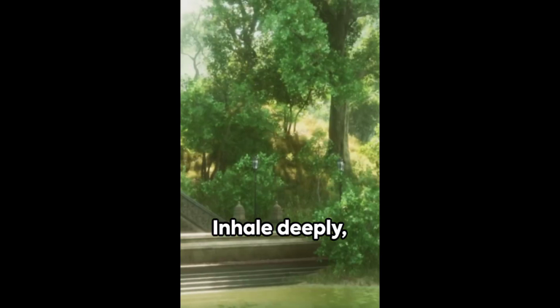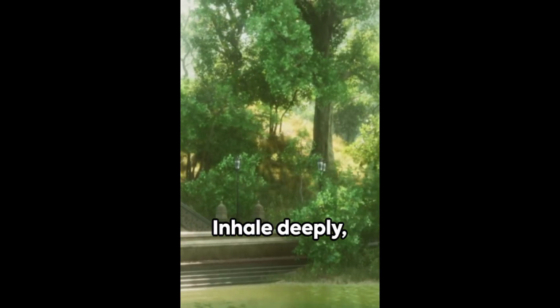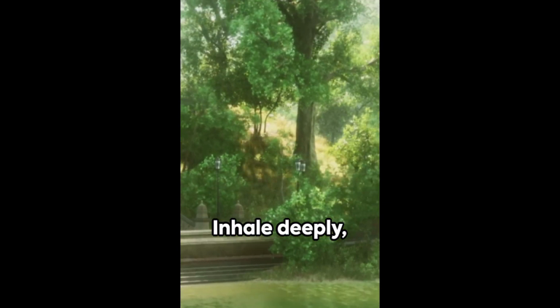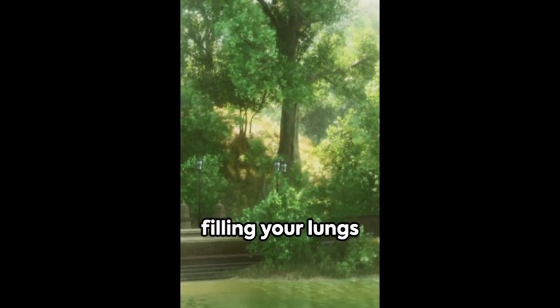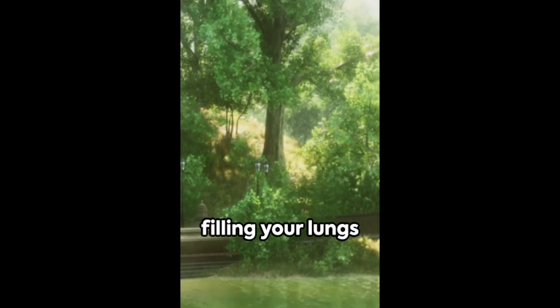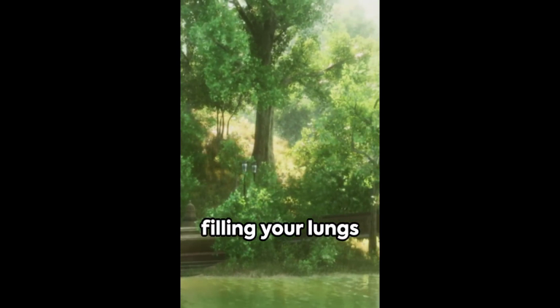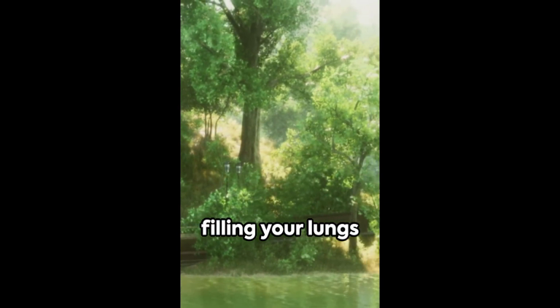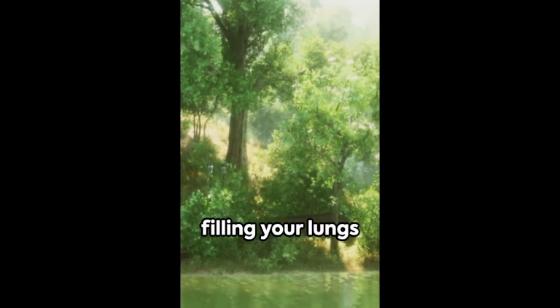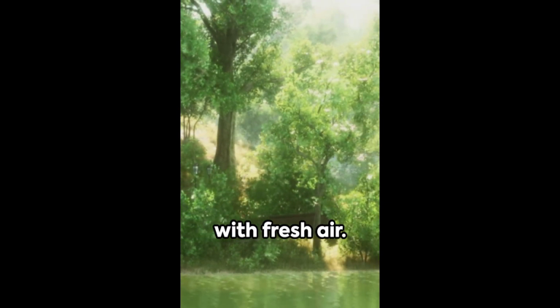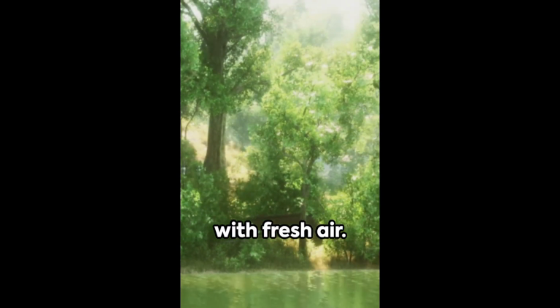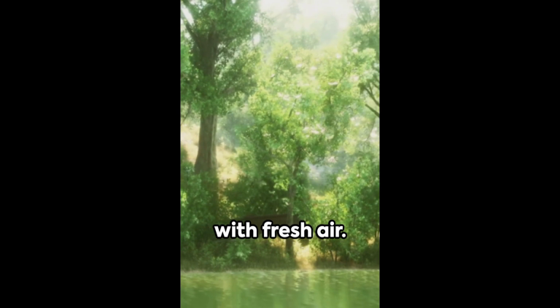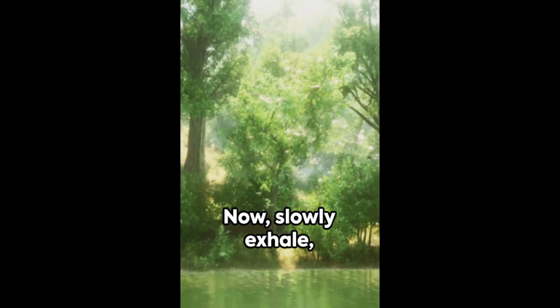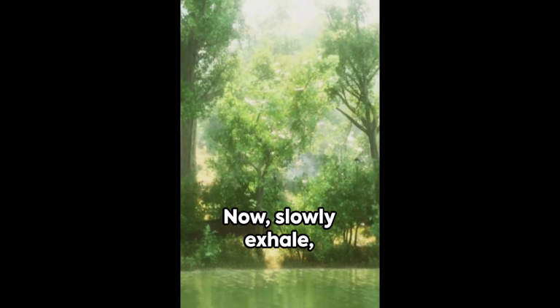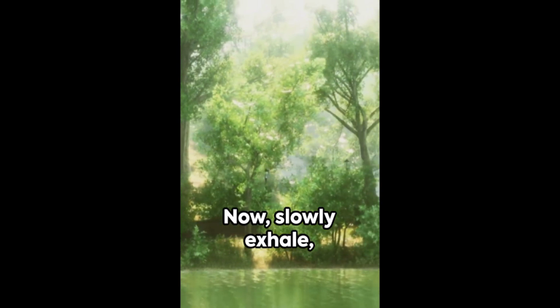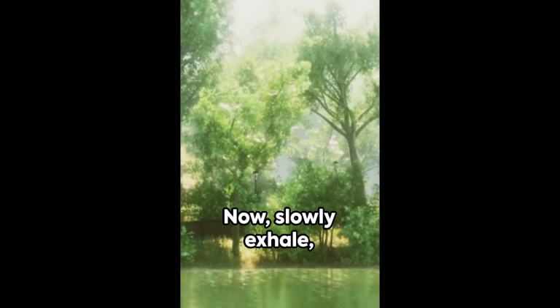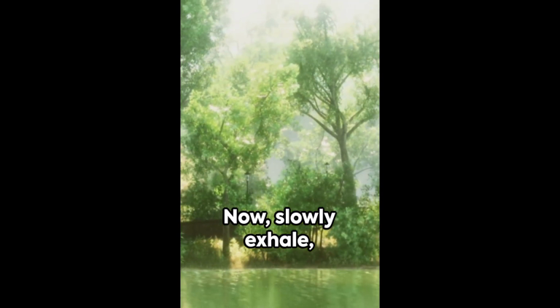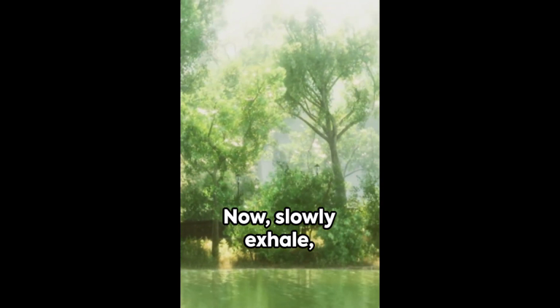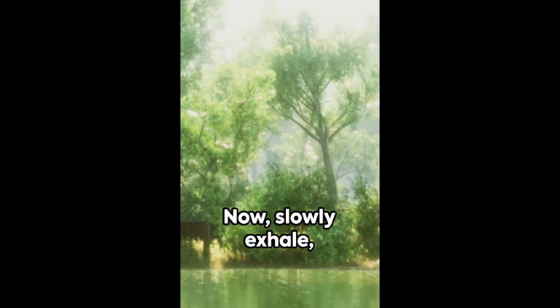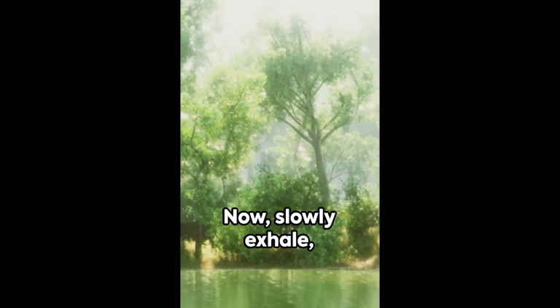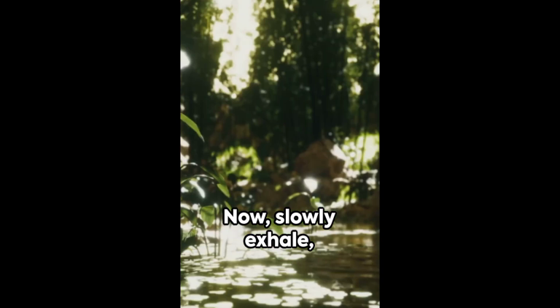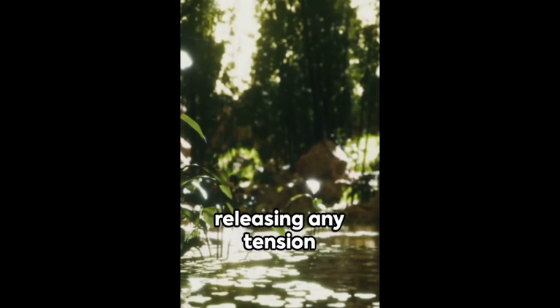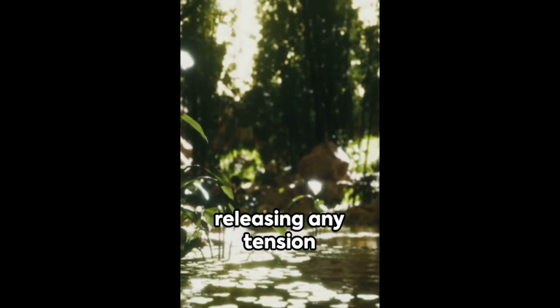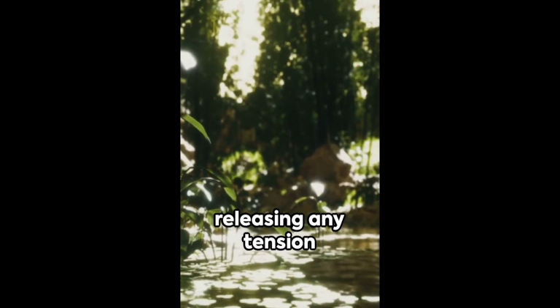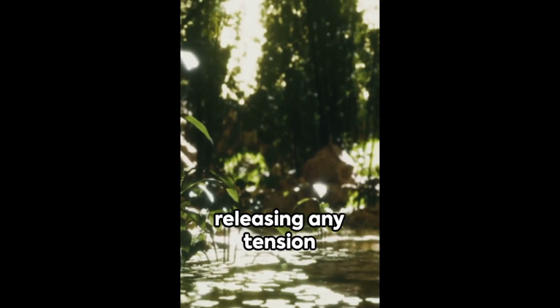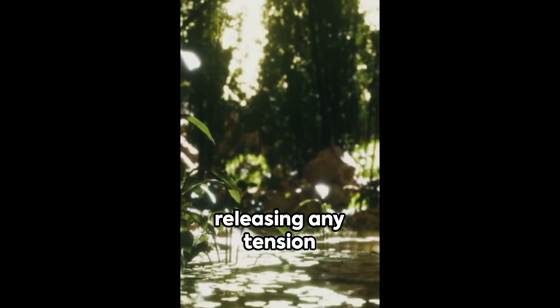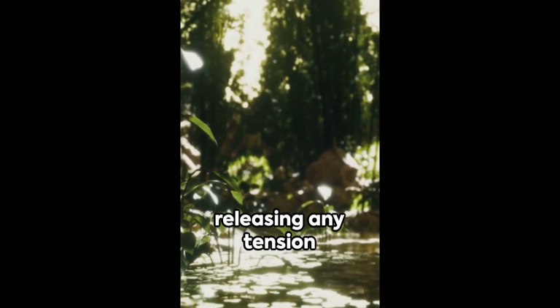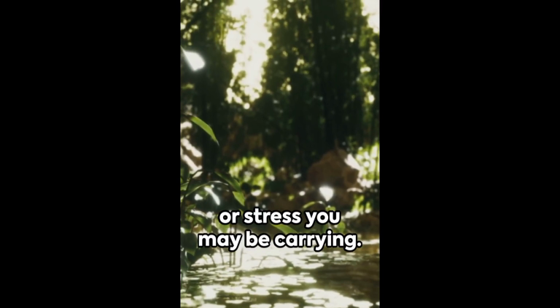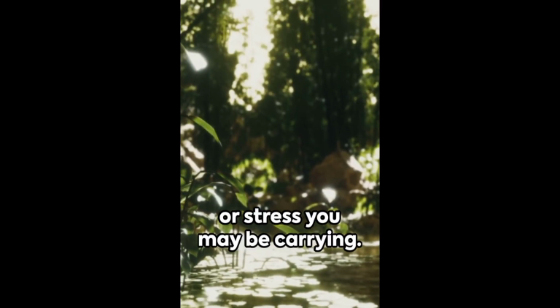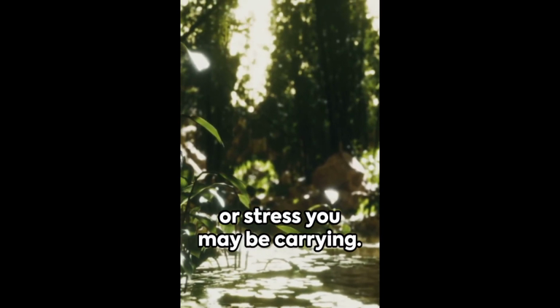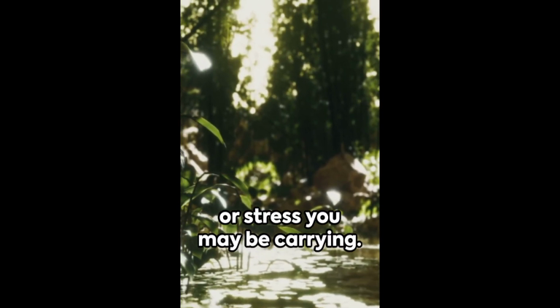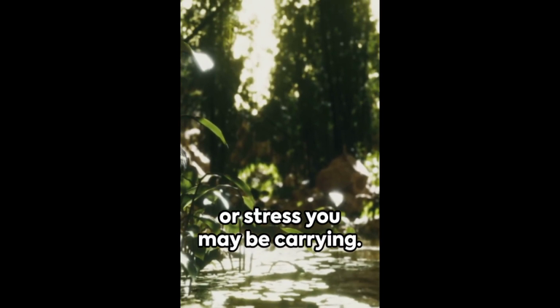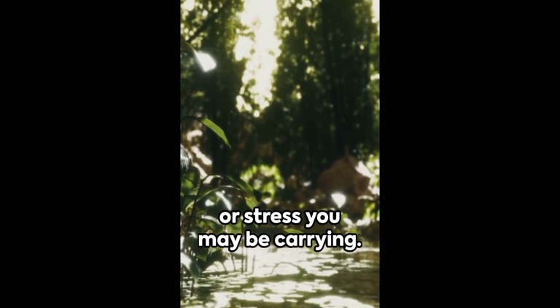Inhale deeply, filling your lungs with fresh air. Now, slowly exhale, releasing any tension or stress you may be carrying.